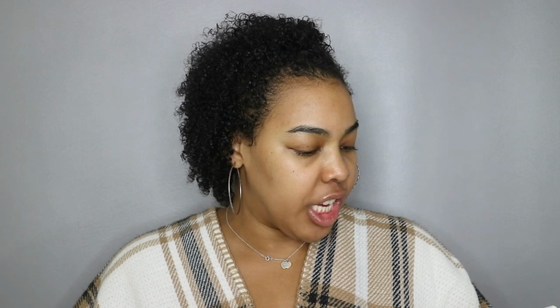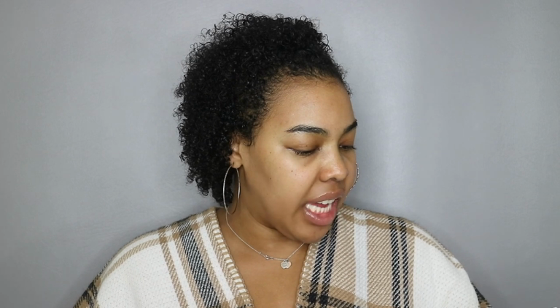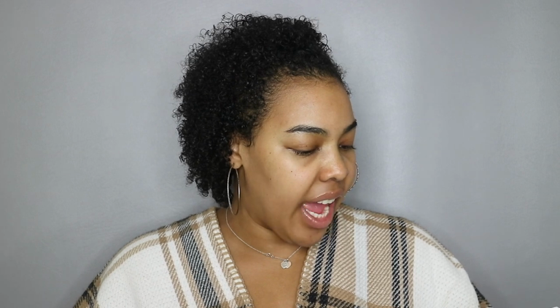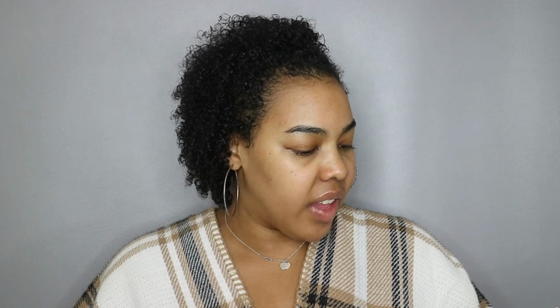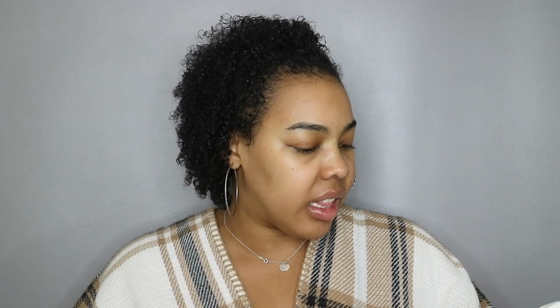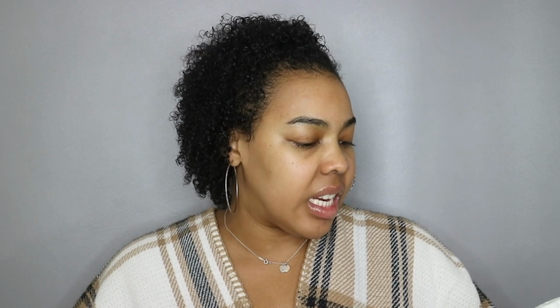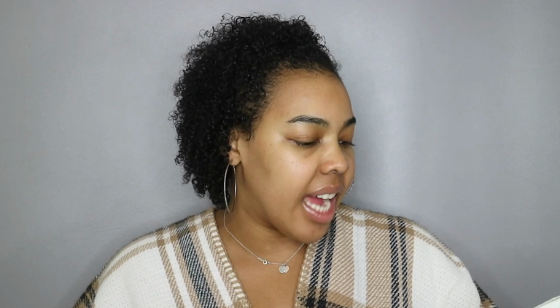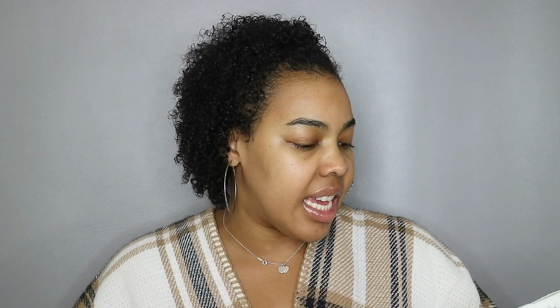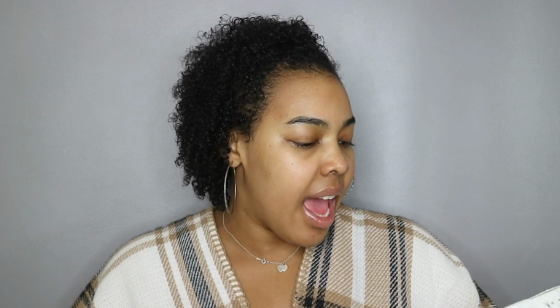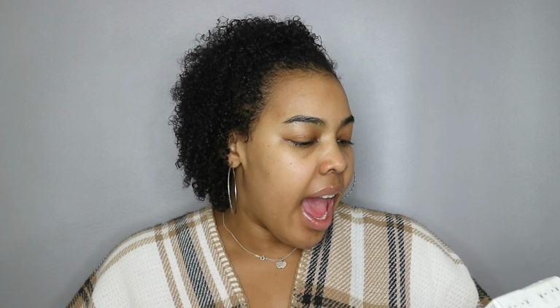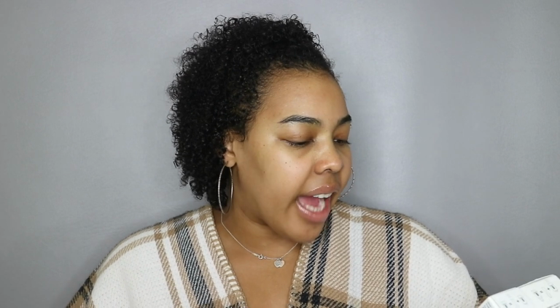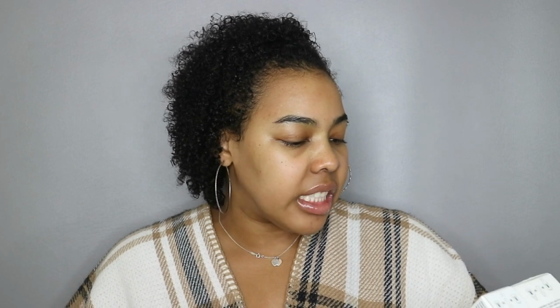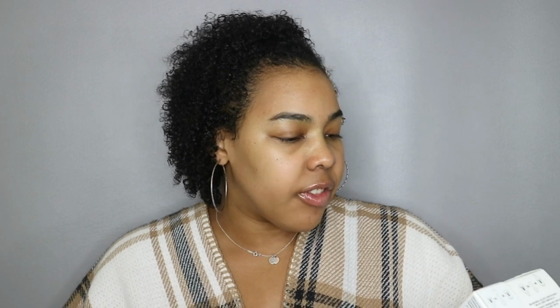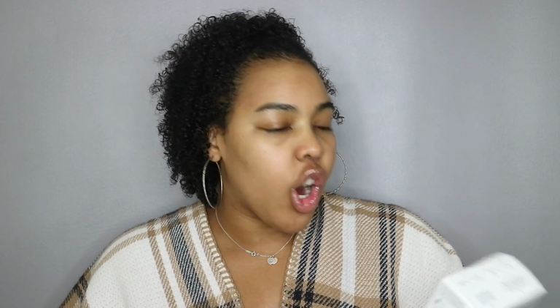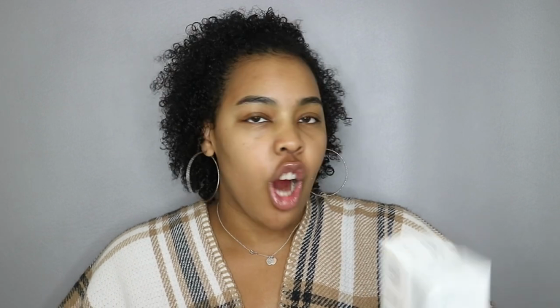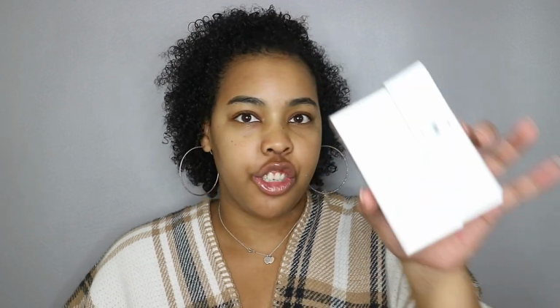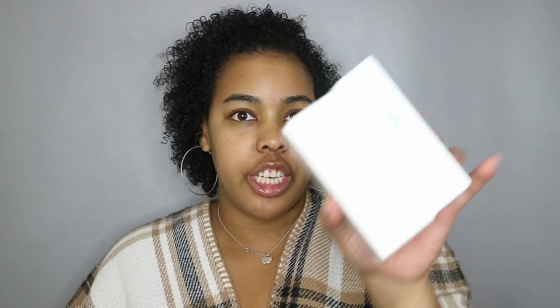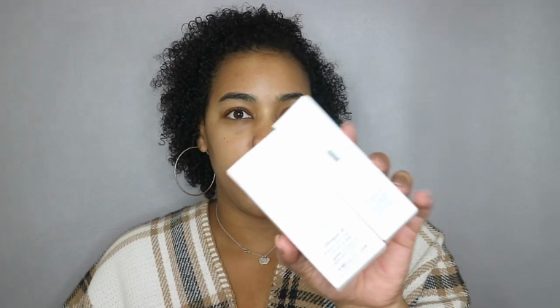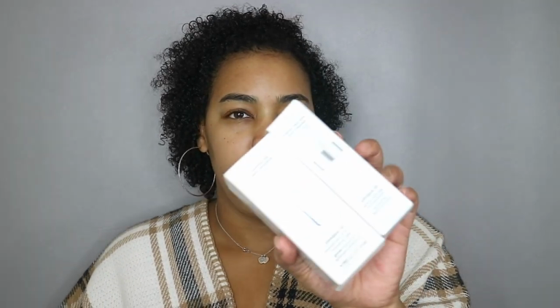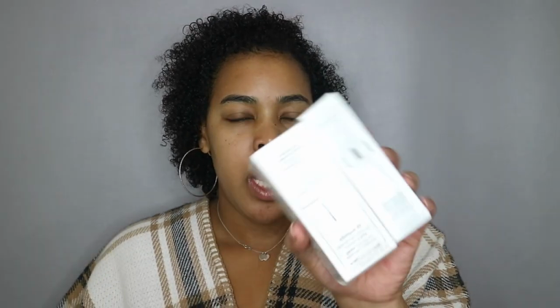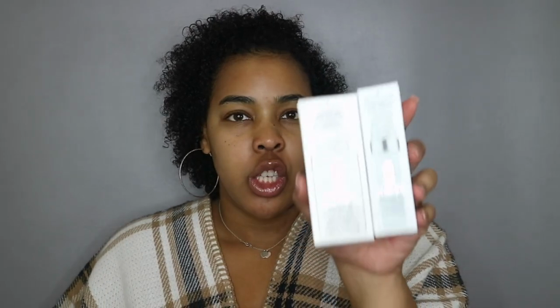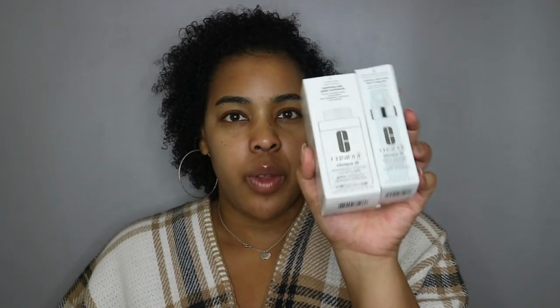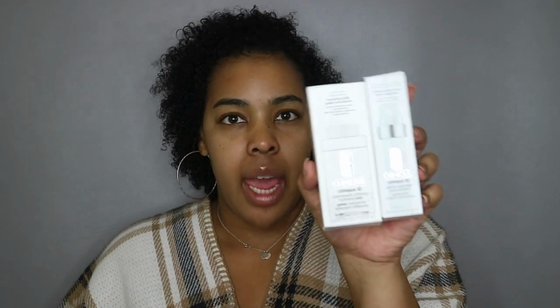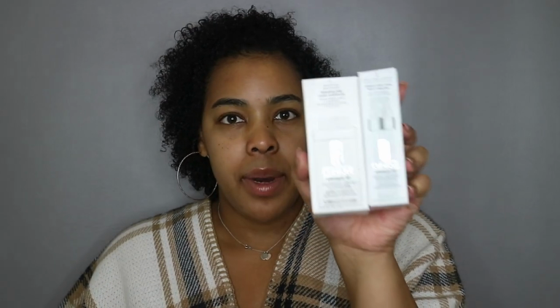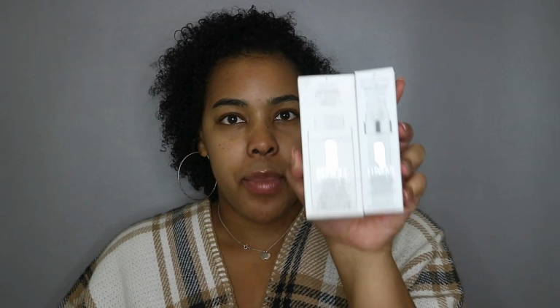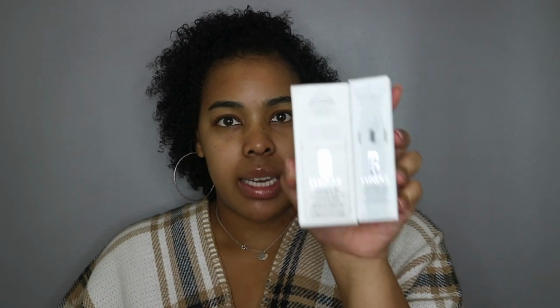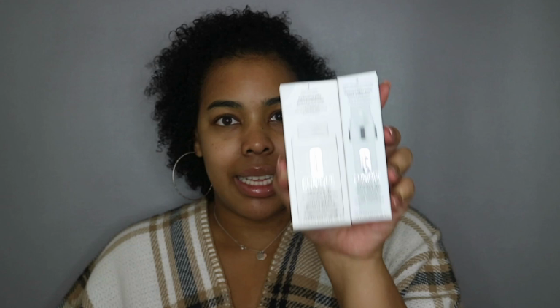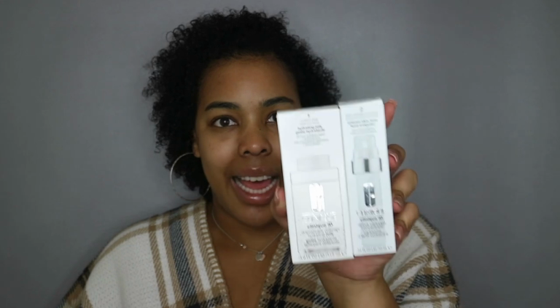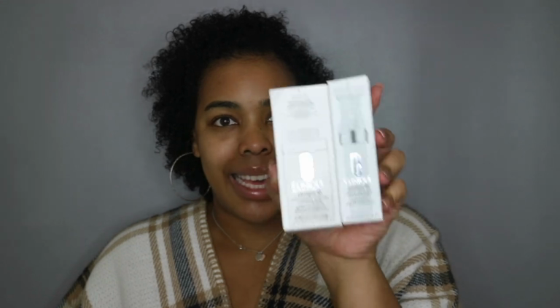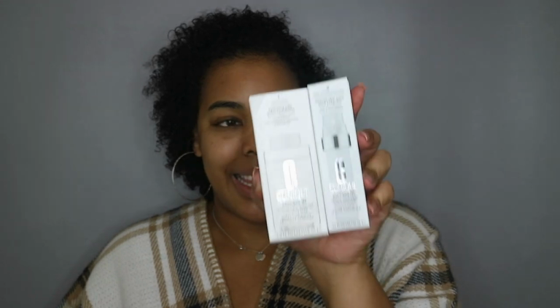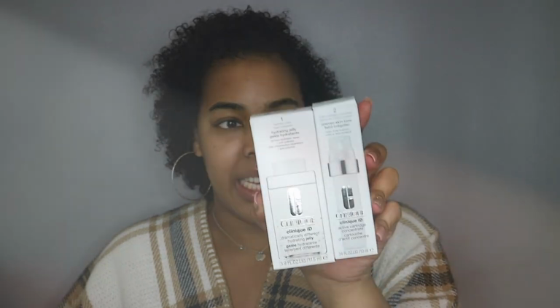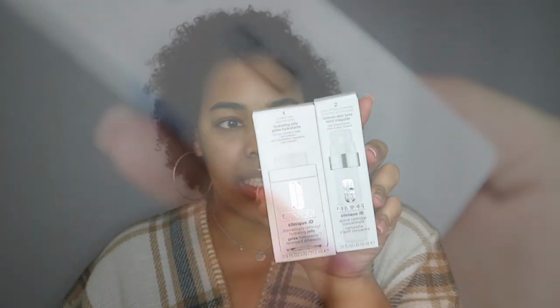So you guys, I went ahead and picked up the Clinique iD dramatically different hydrating jelly and the Clinique iD active cartridge. They came in a box like this.